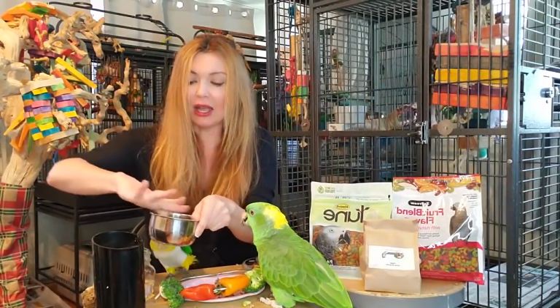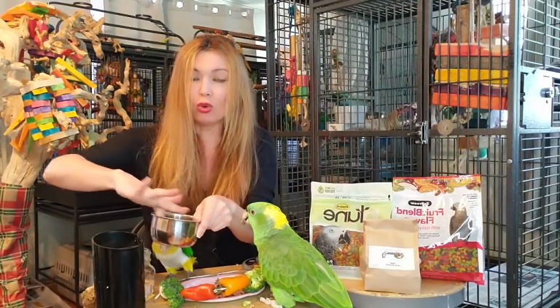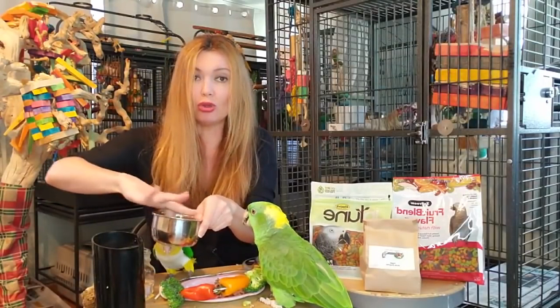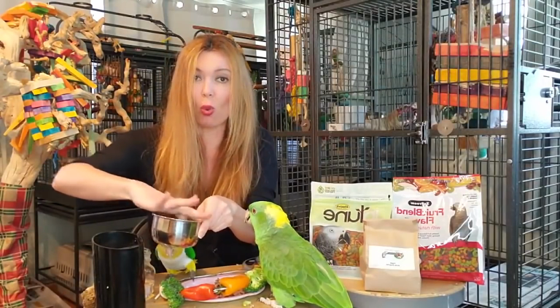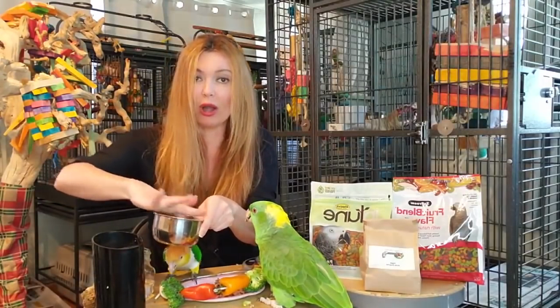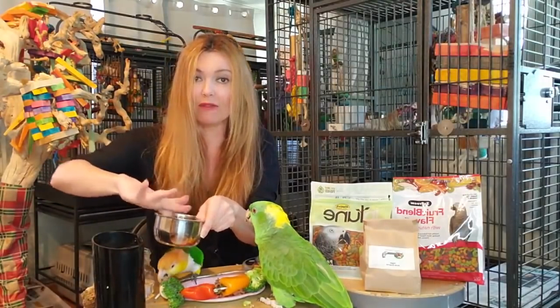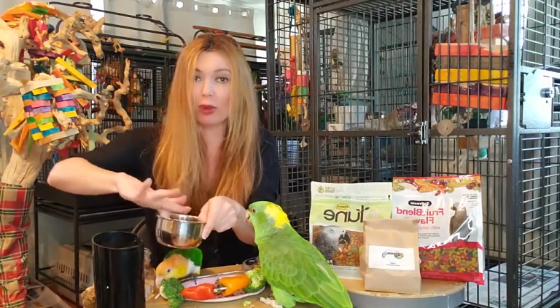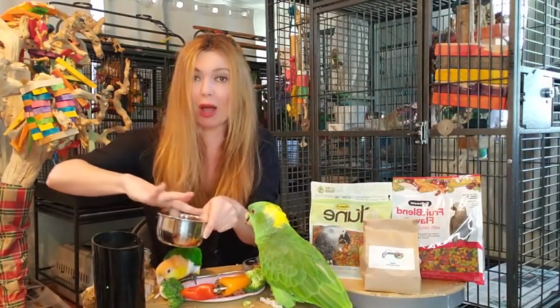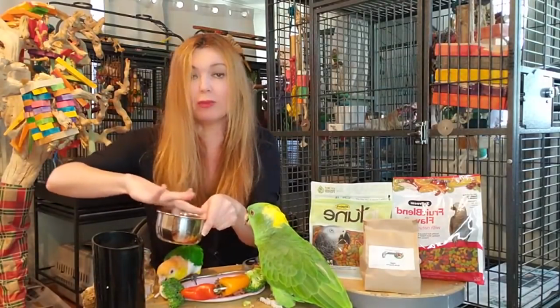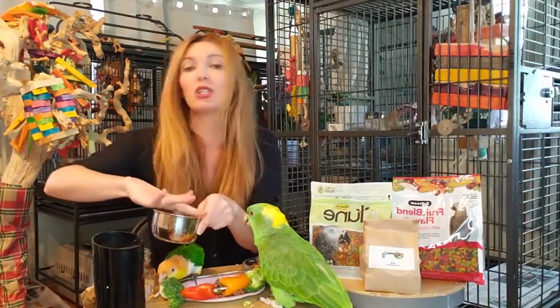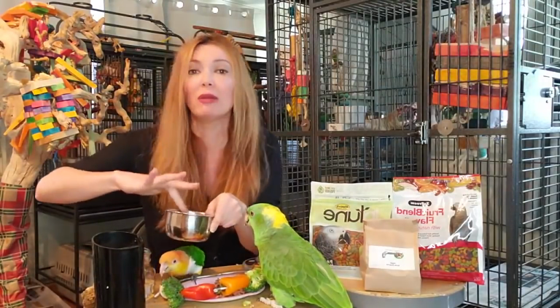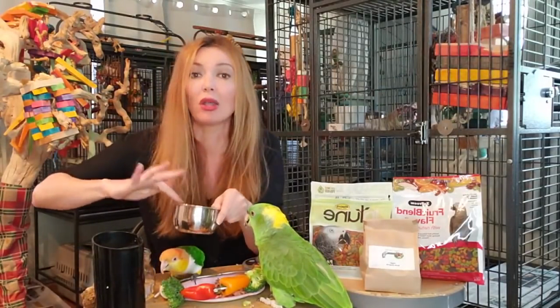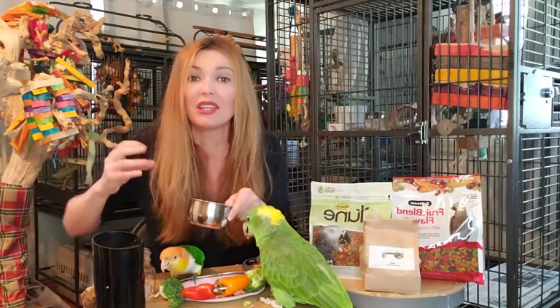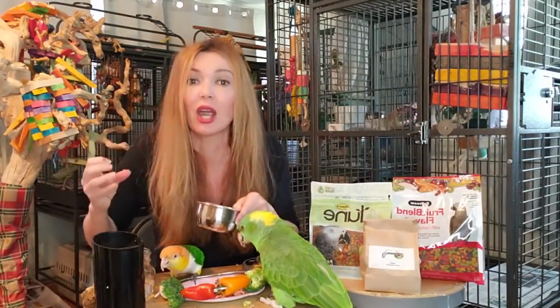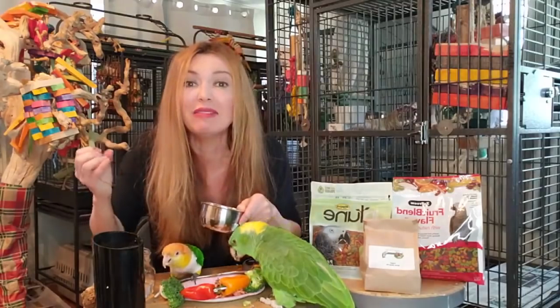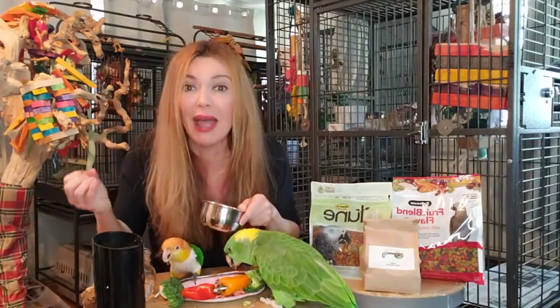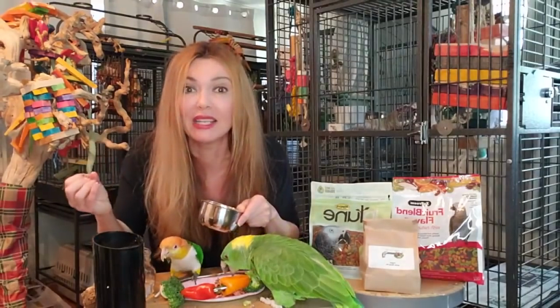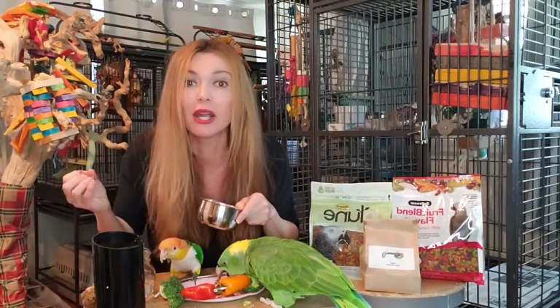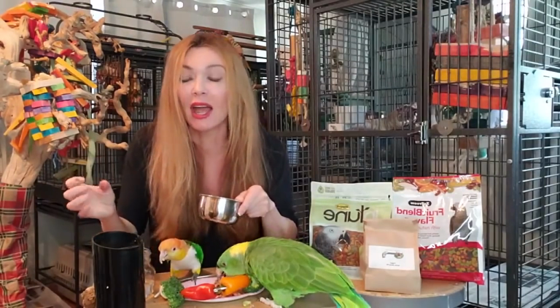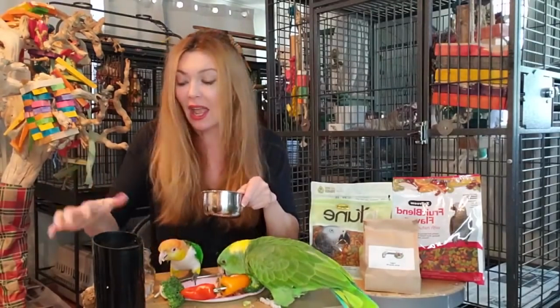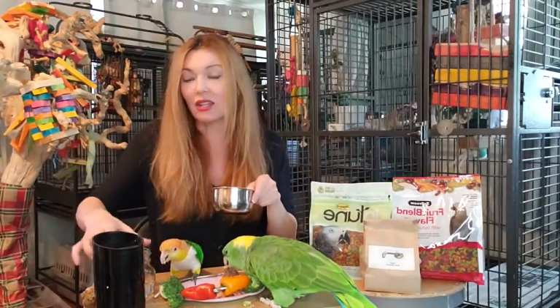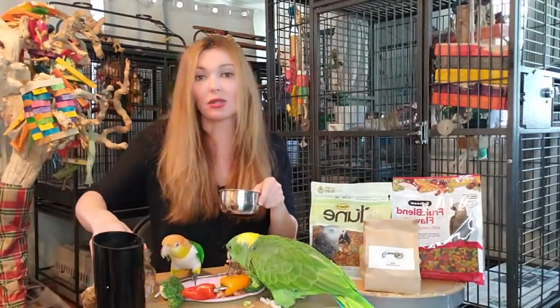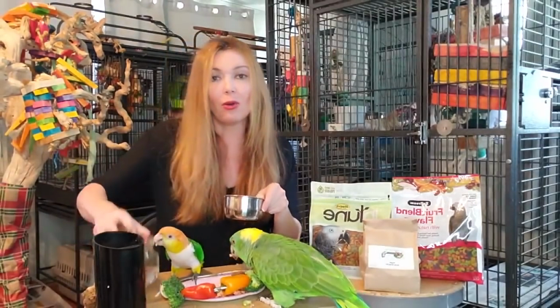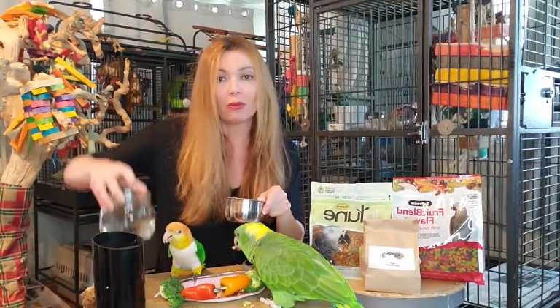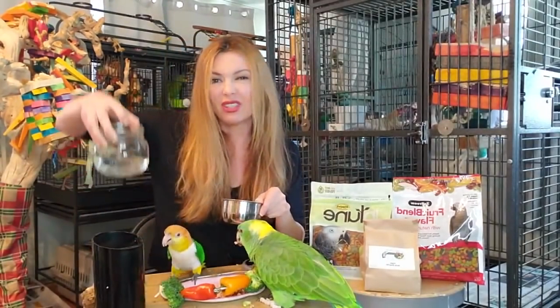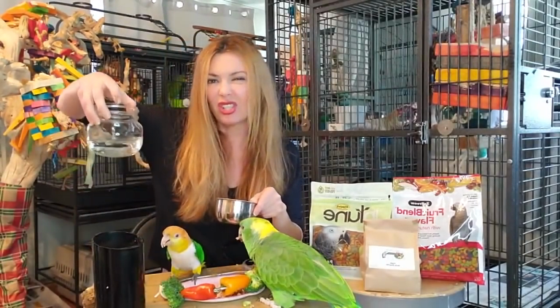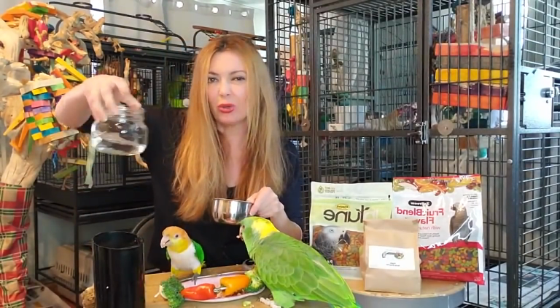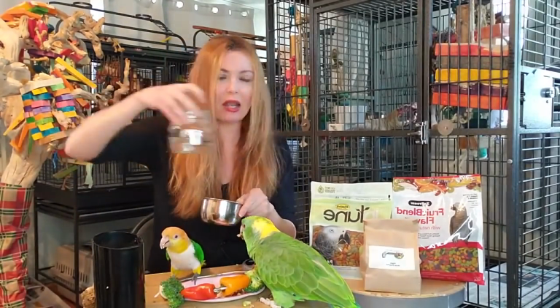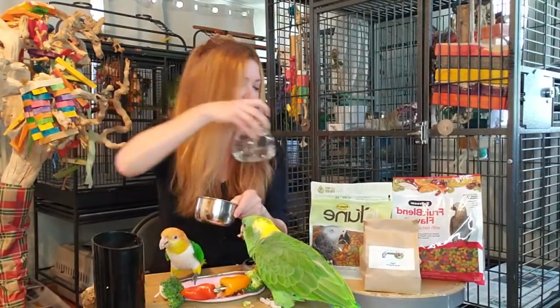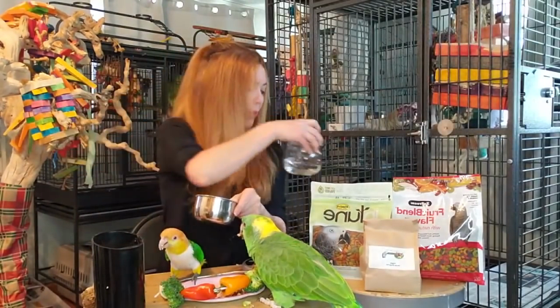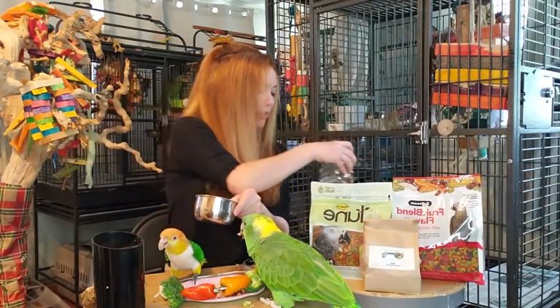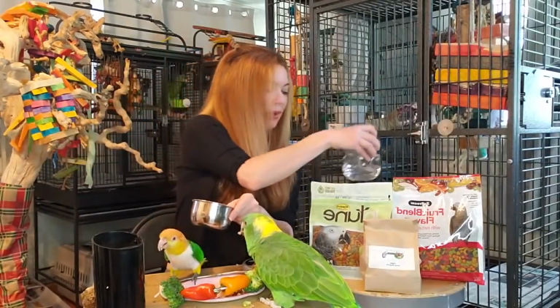I don't use water out of a spray bottle because spray bottles can carry bacteria. So just do it out of a cup like that.